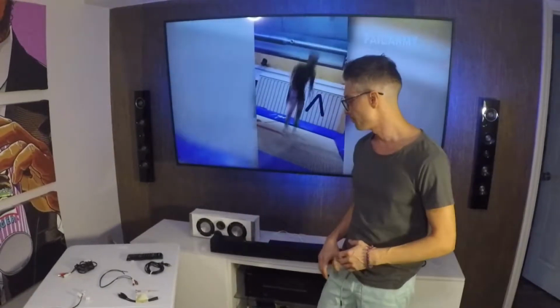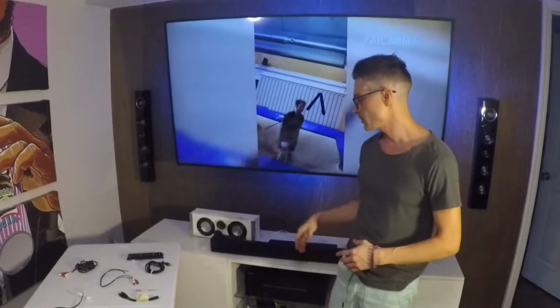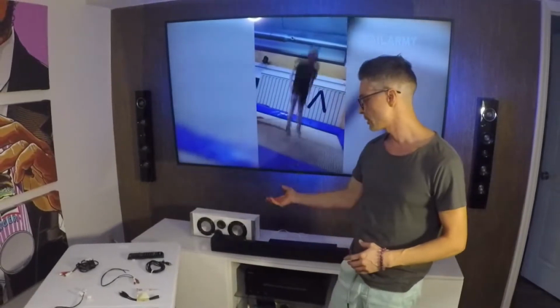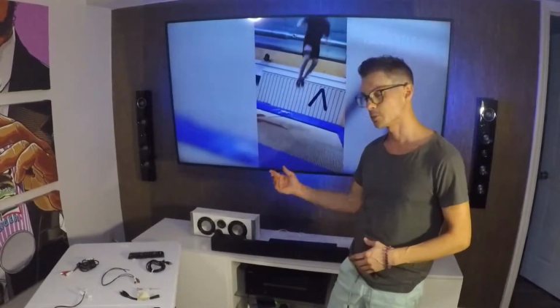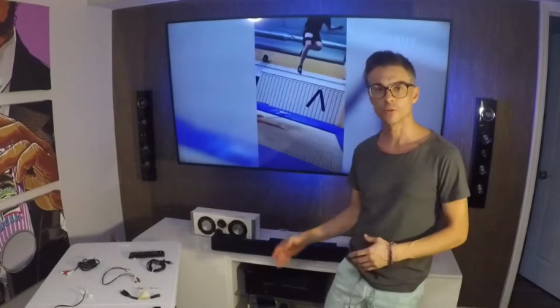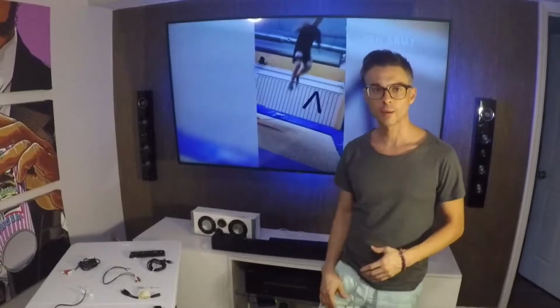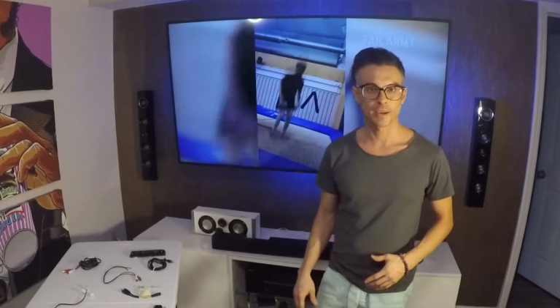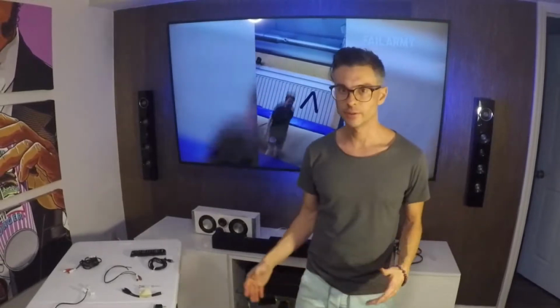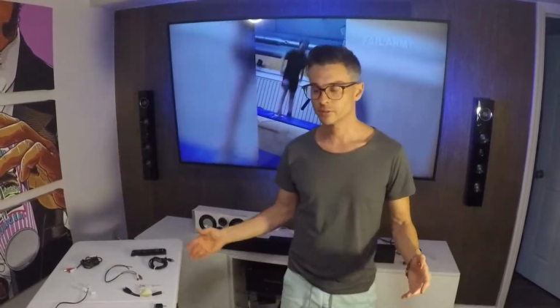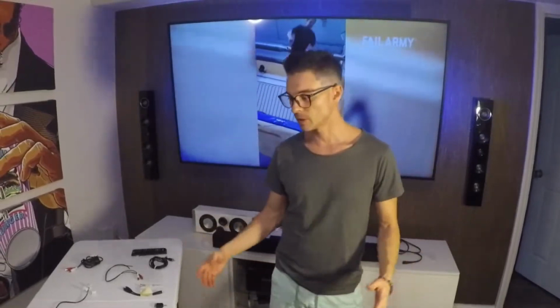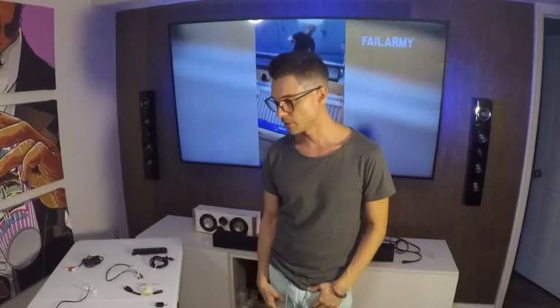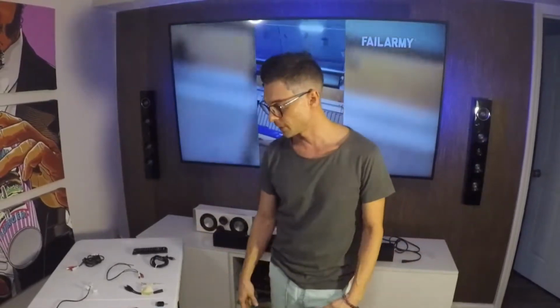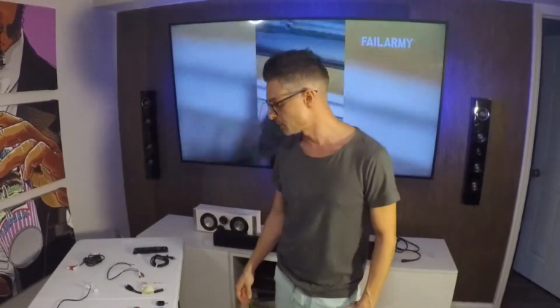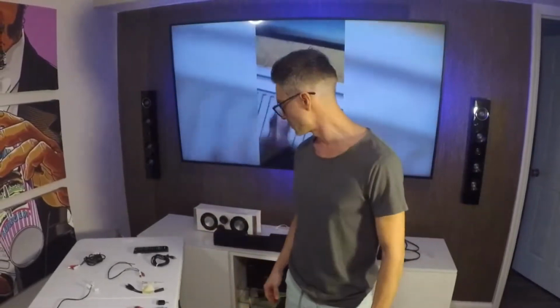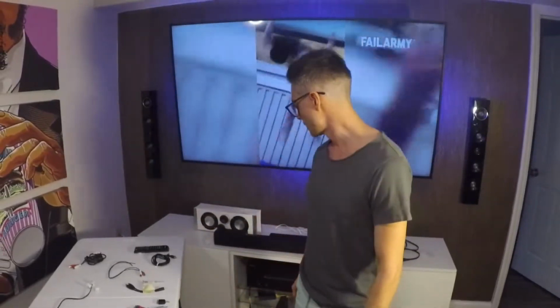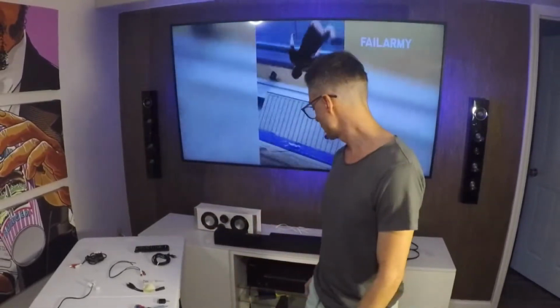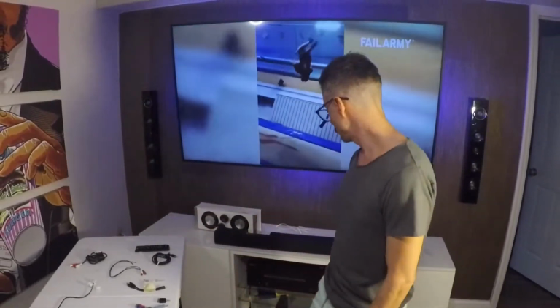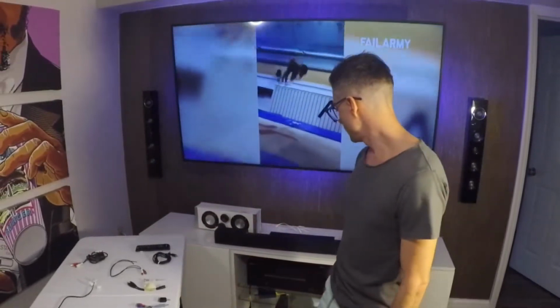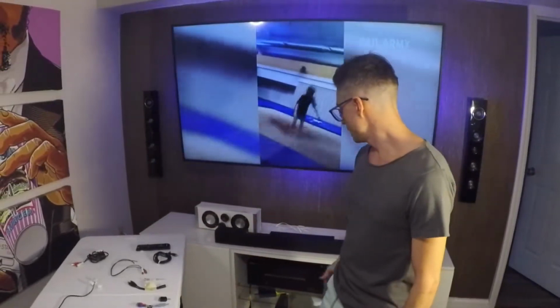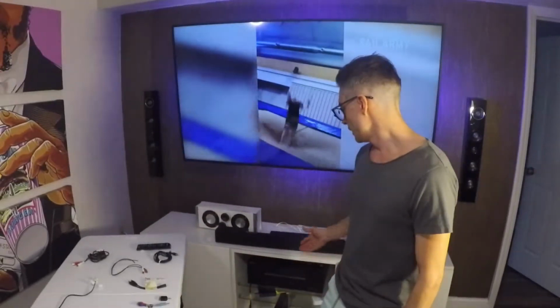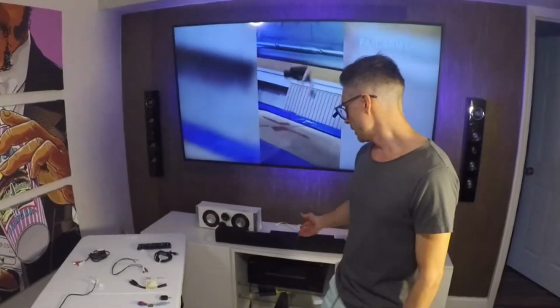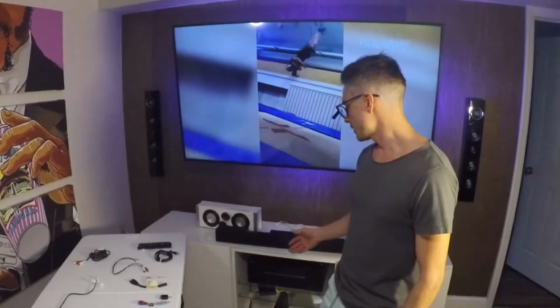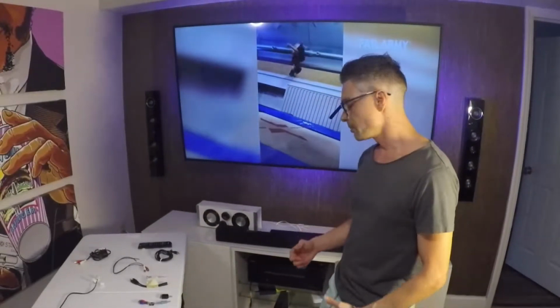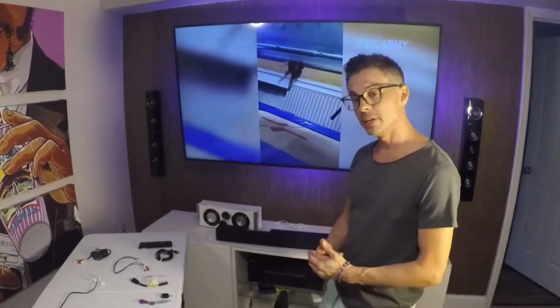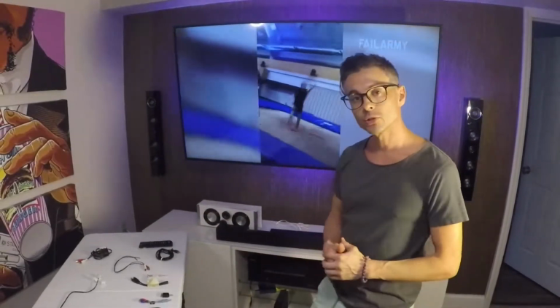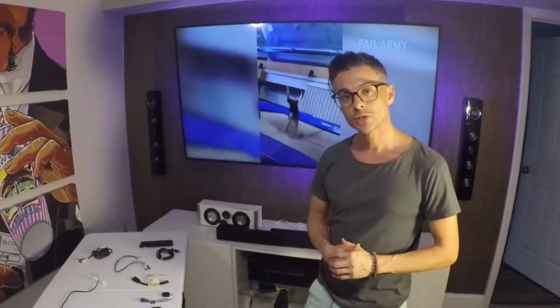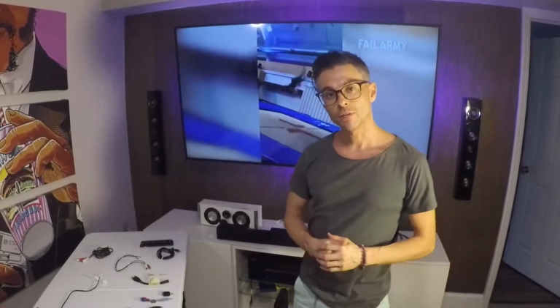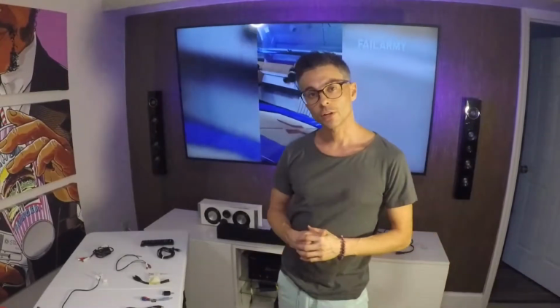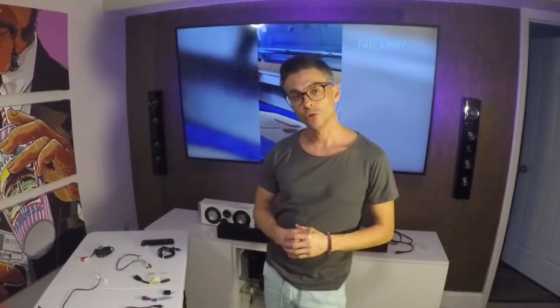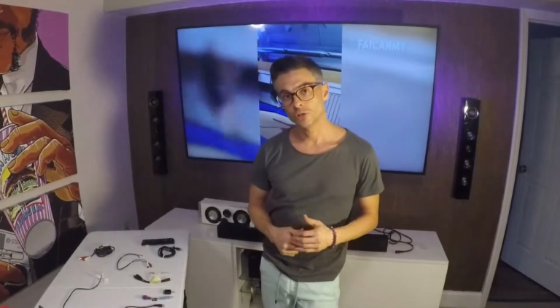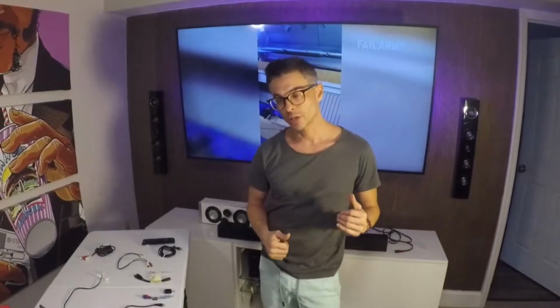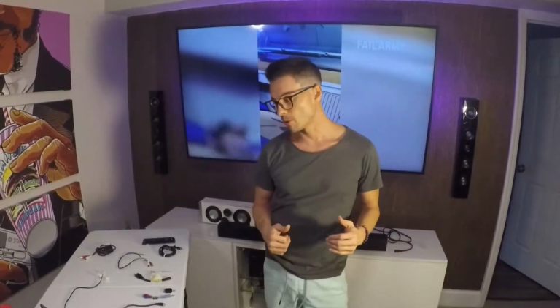This is a center speaker that I made — it's nothing fancy — but it'd be interesting to see if I can use the soundbar instead.